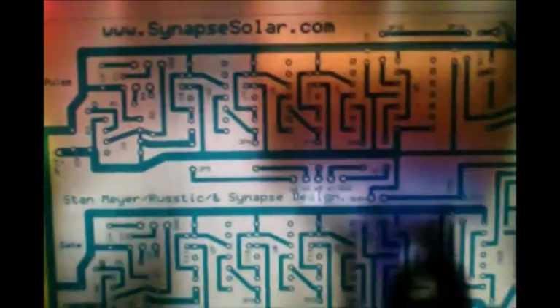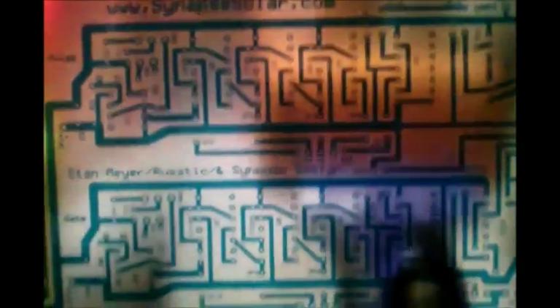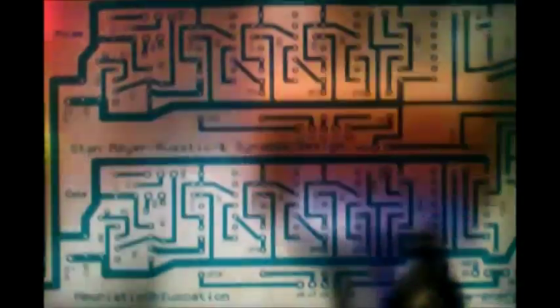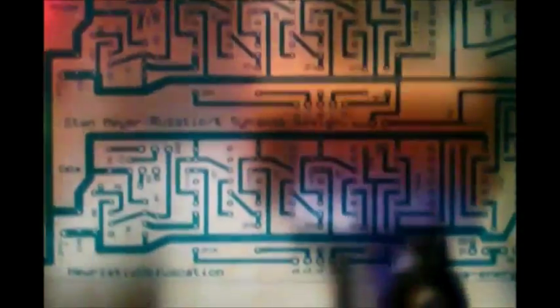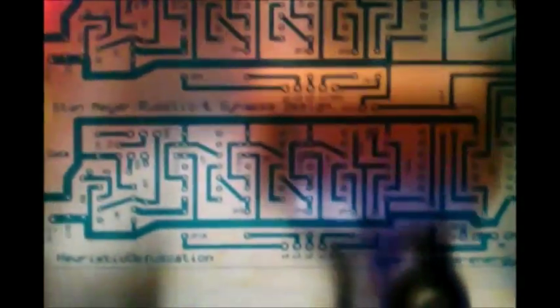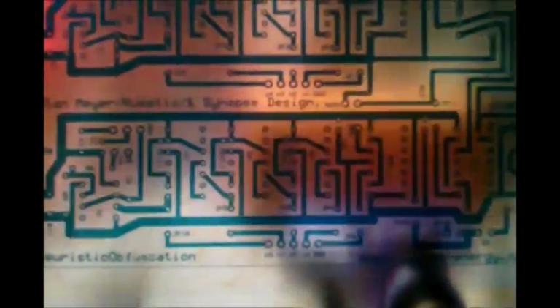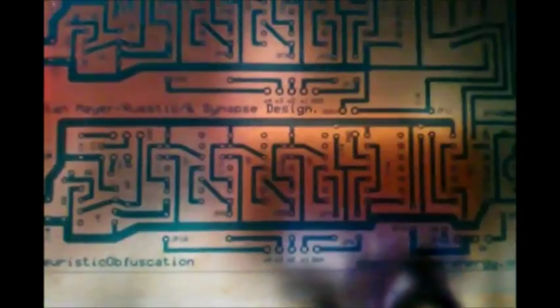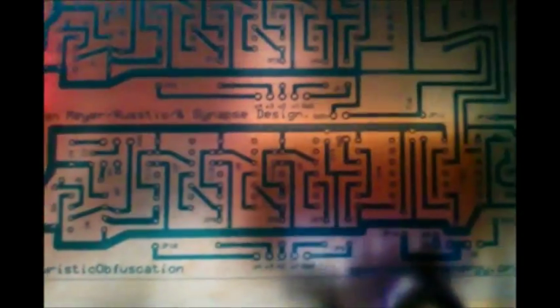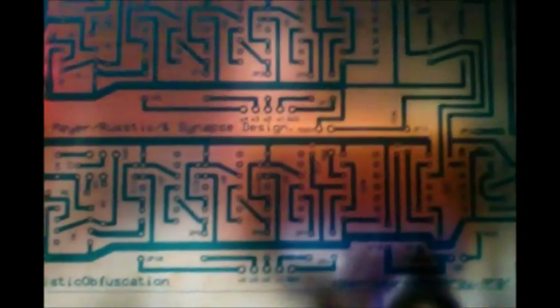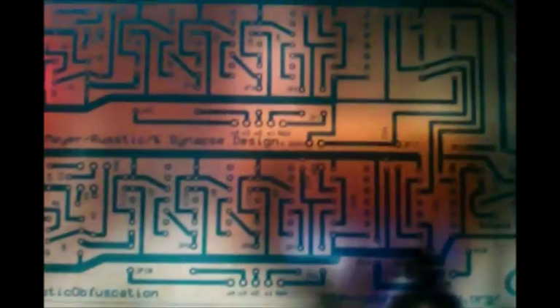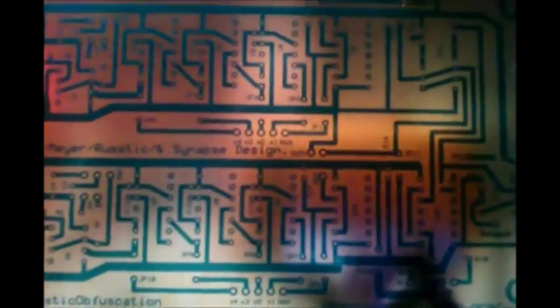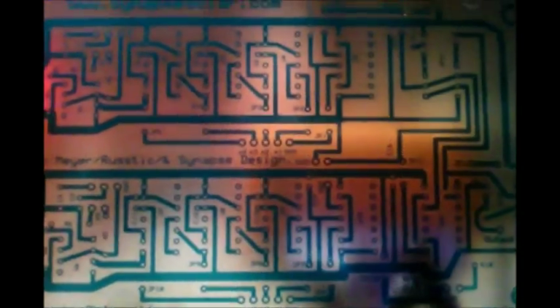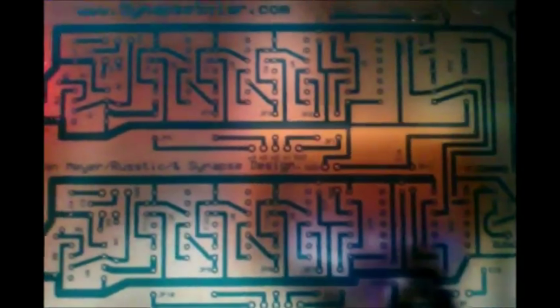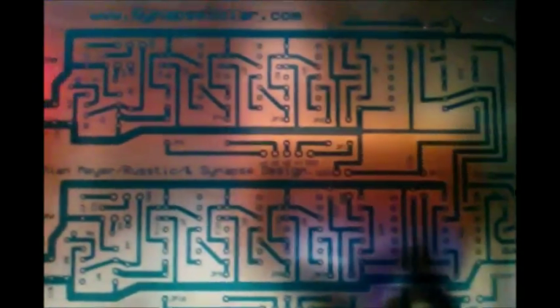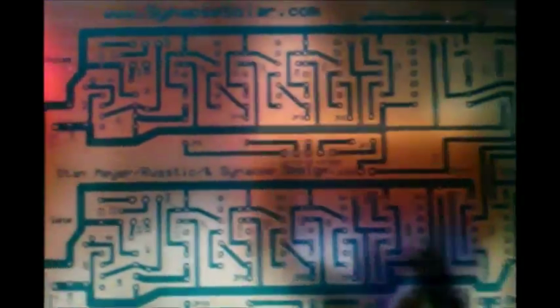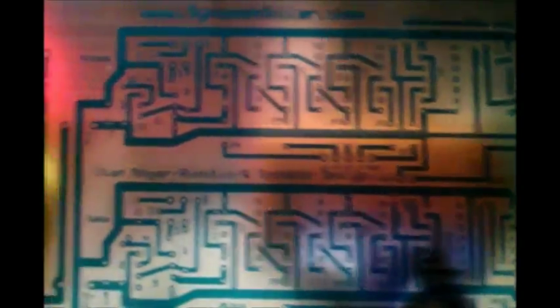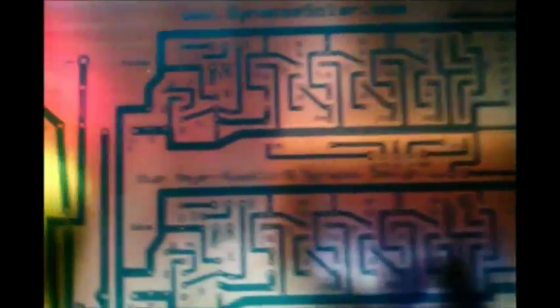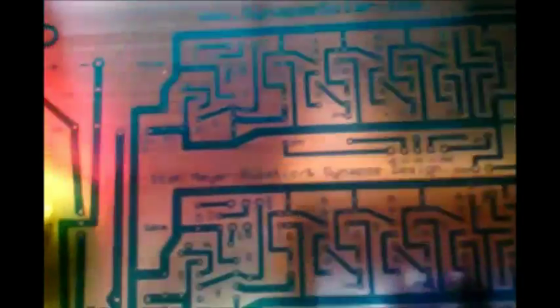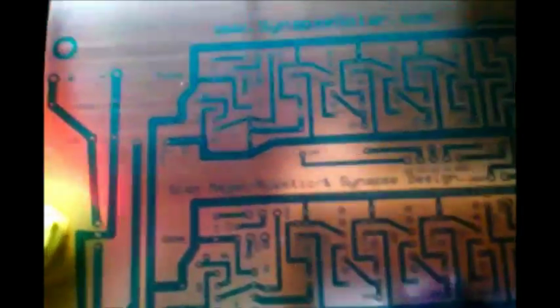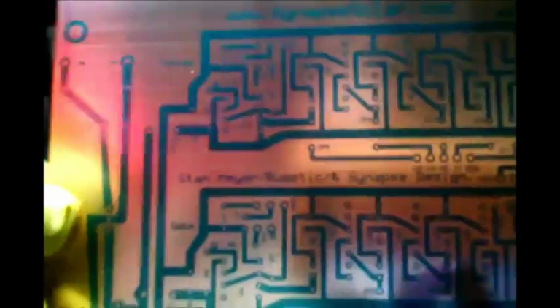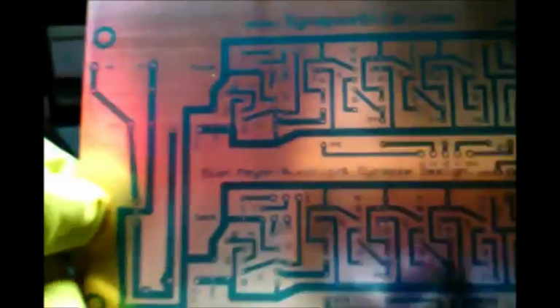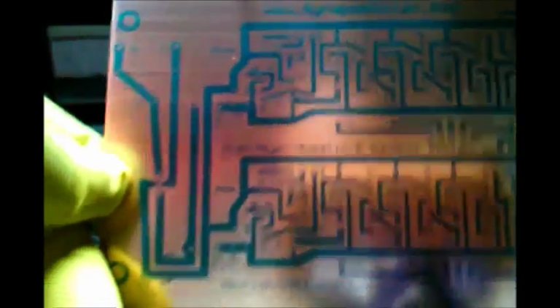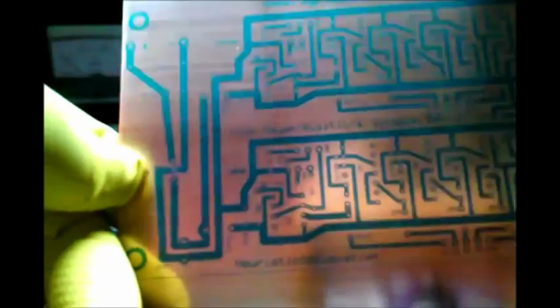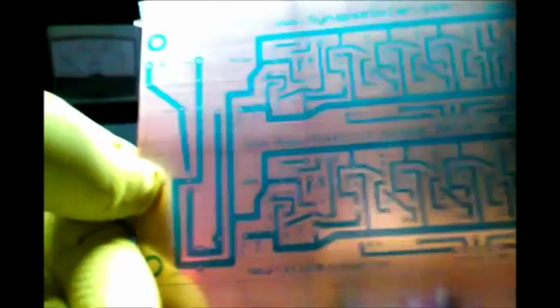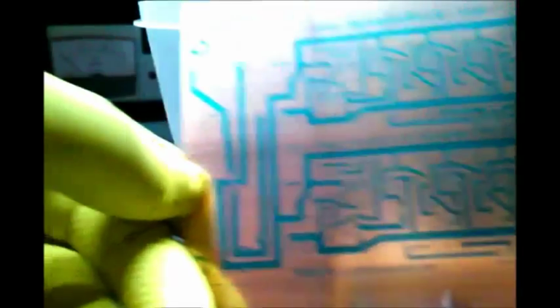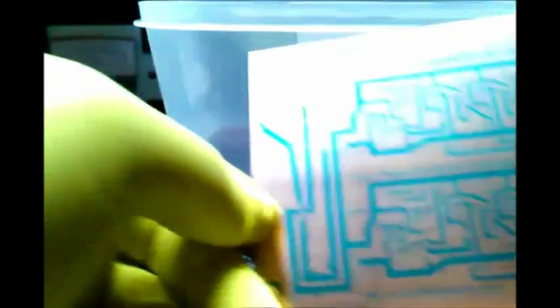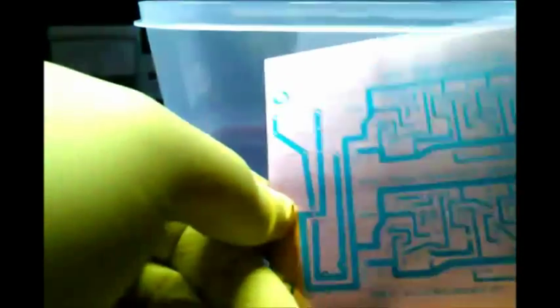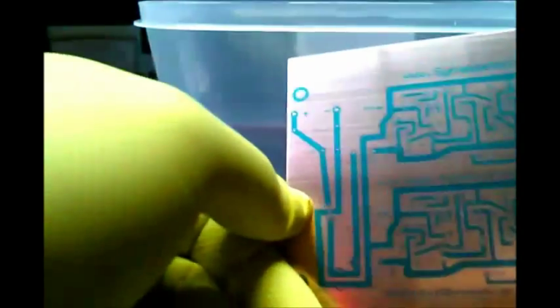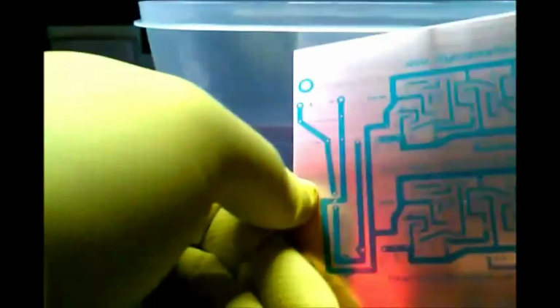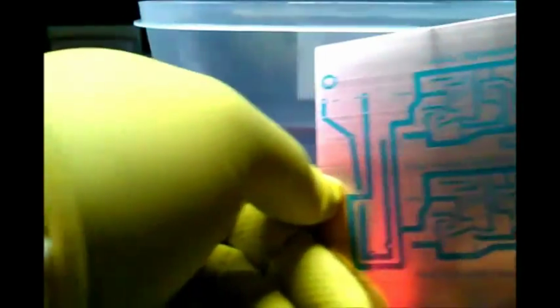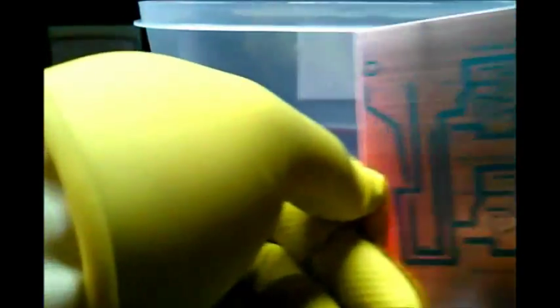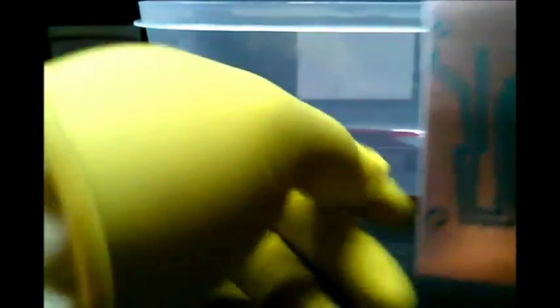Now we're going to go ahead and etch the board. We've got the etching solution in the tray.